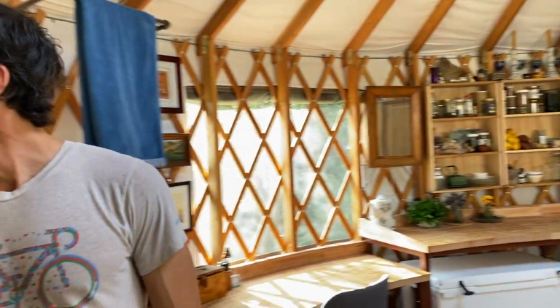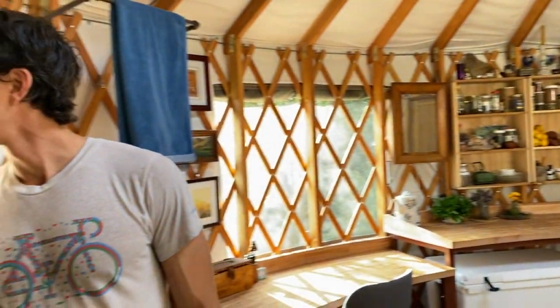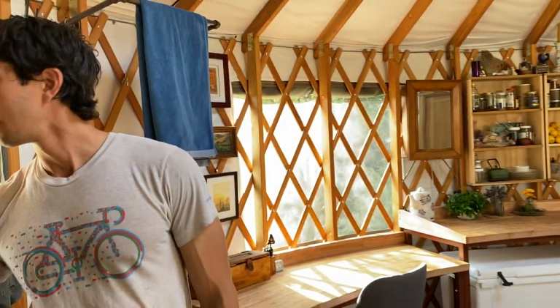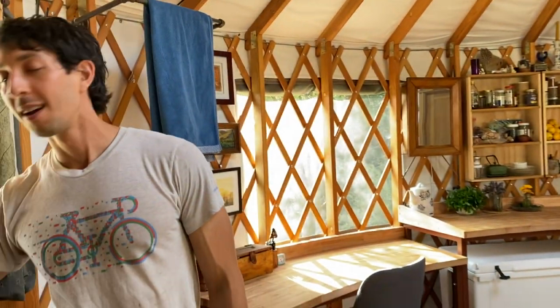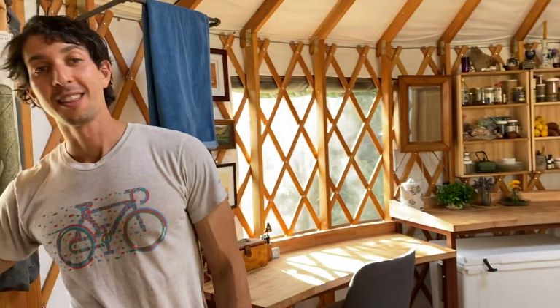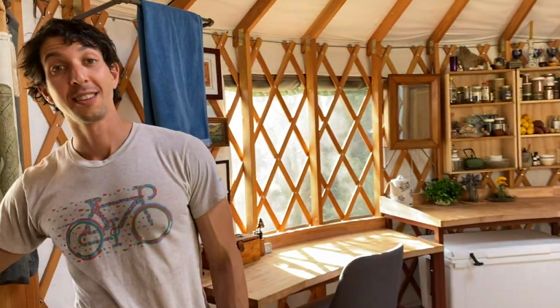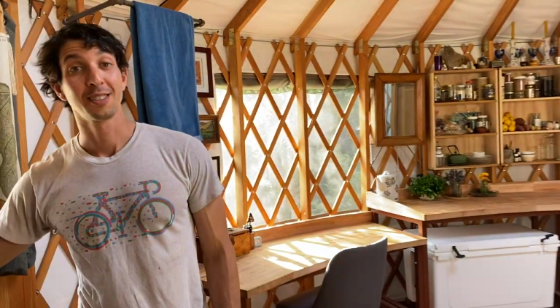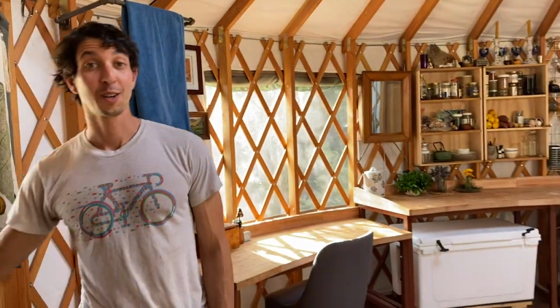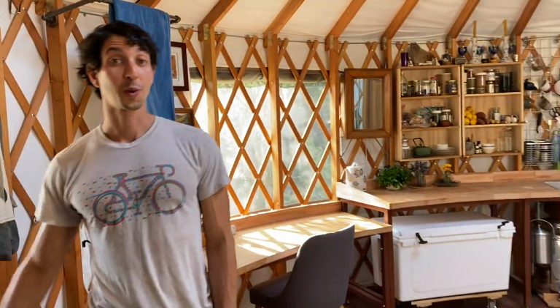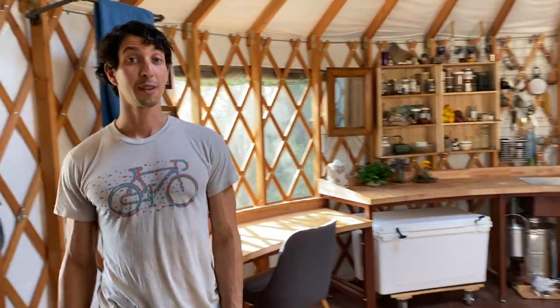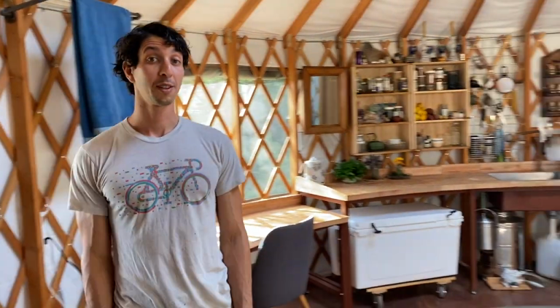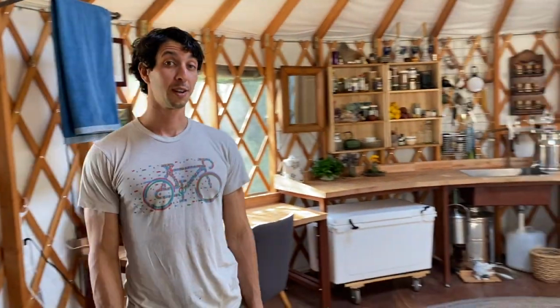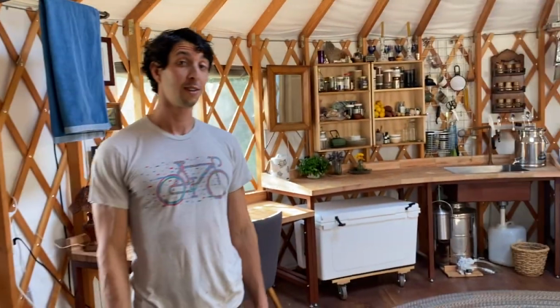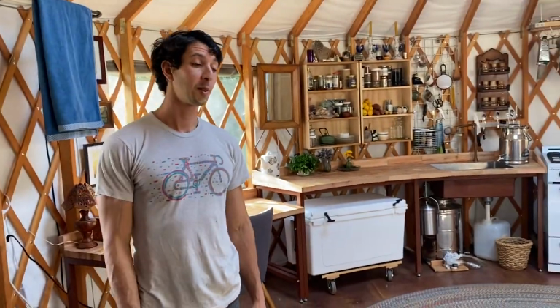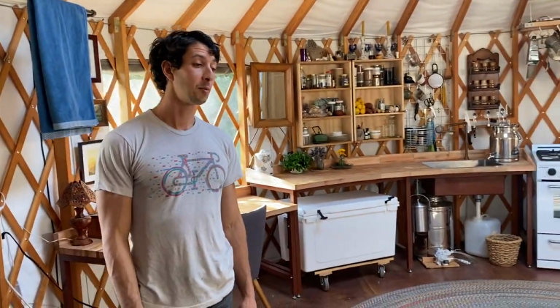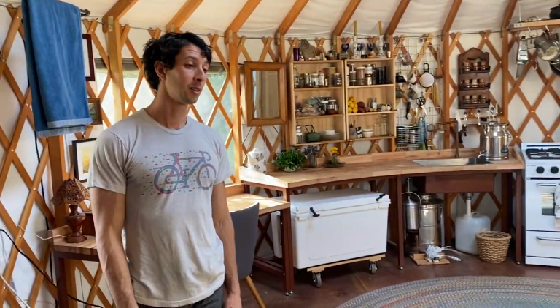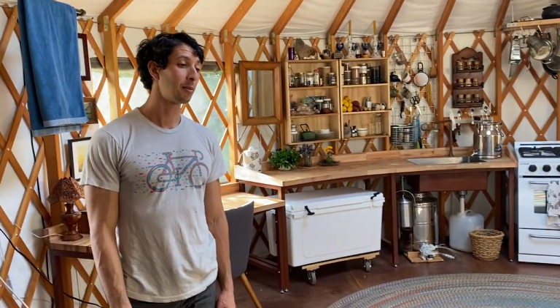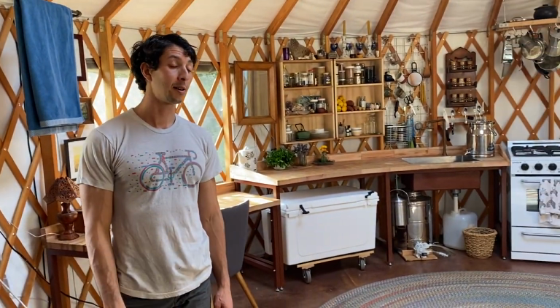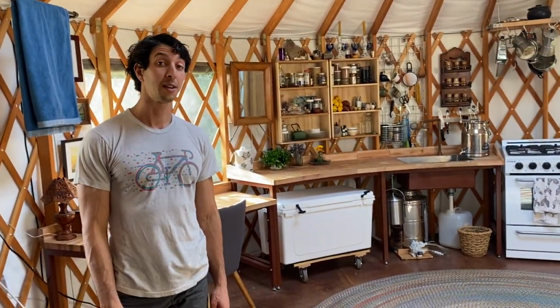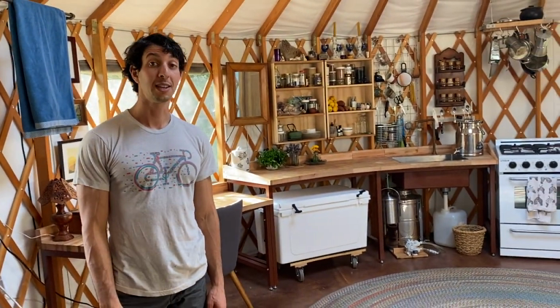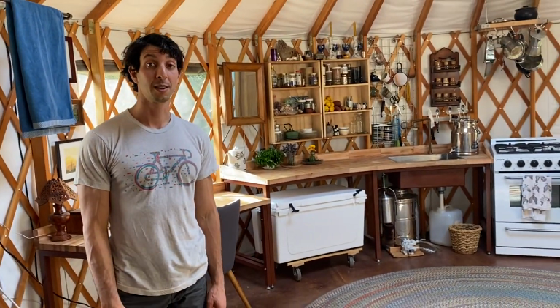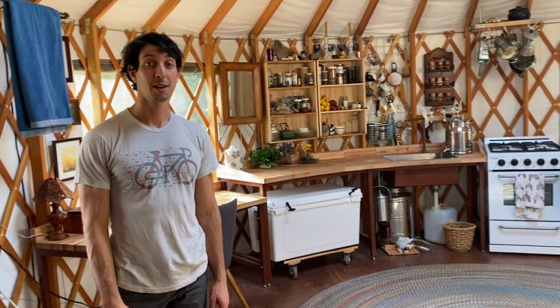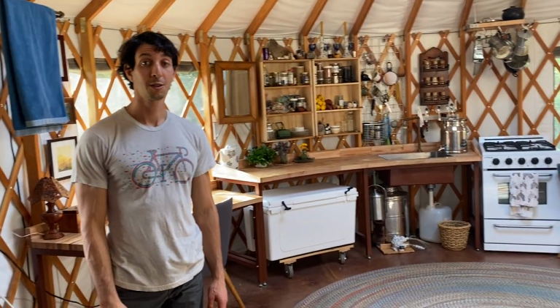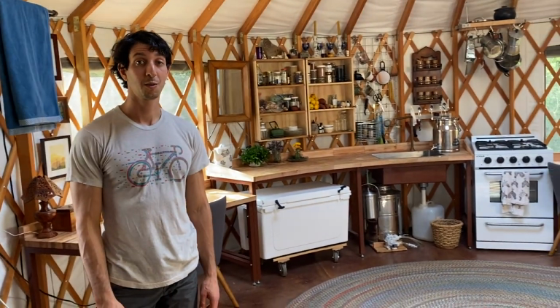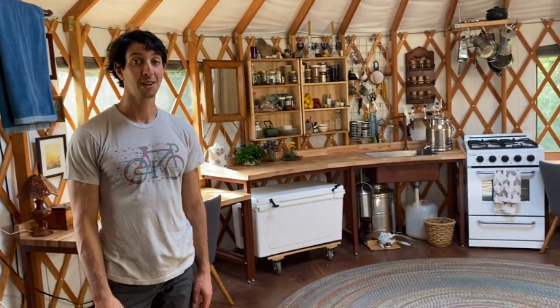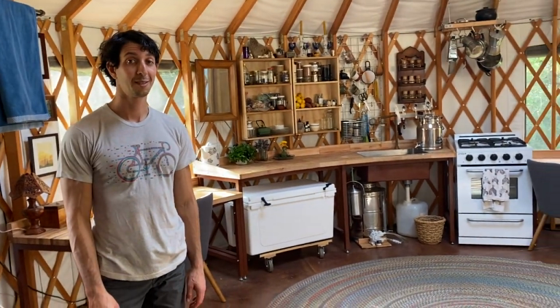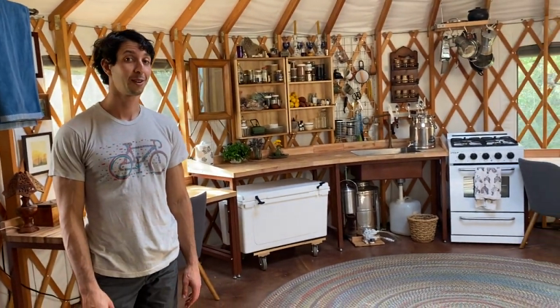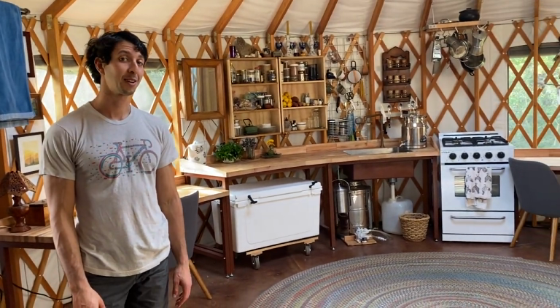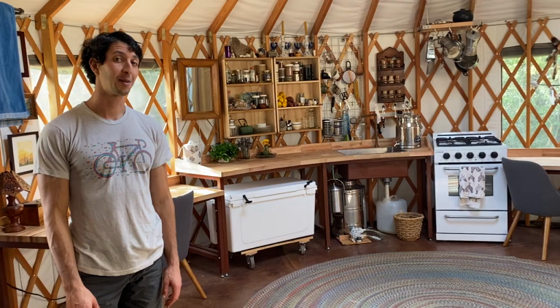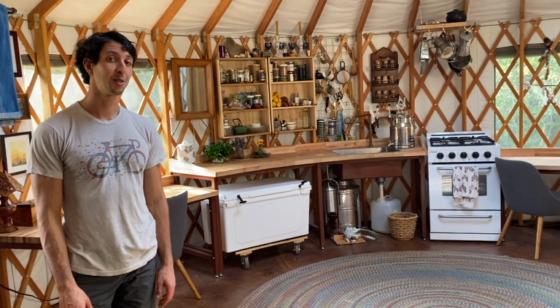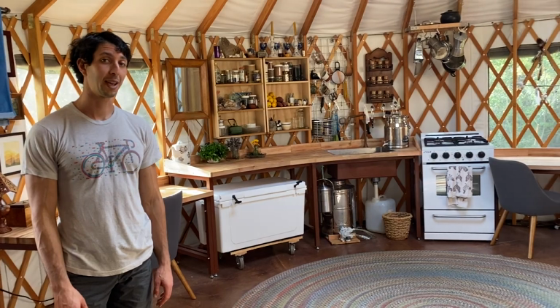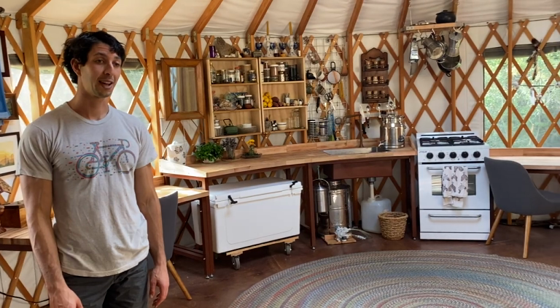This is our 20-foot yurt that we built about a year ago so that we could live here on Commune Topanga.